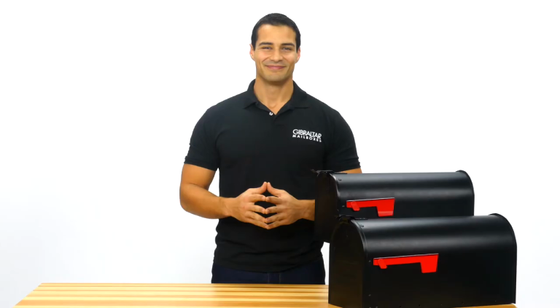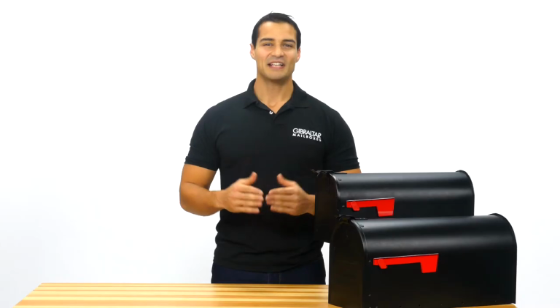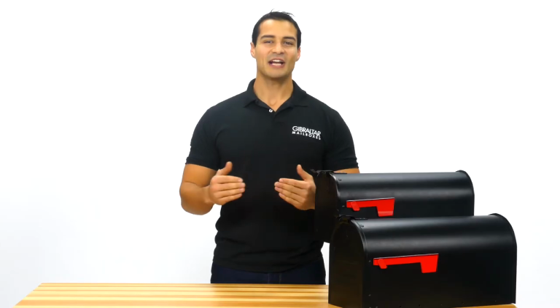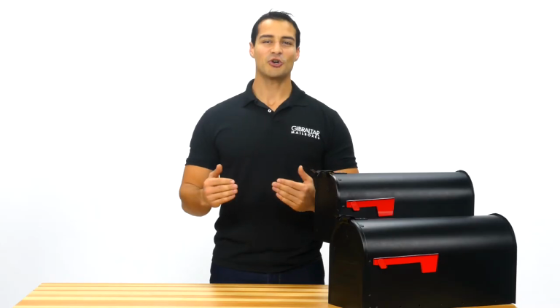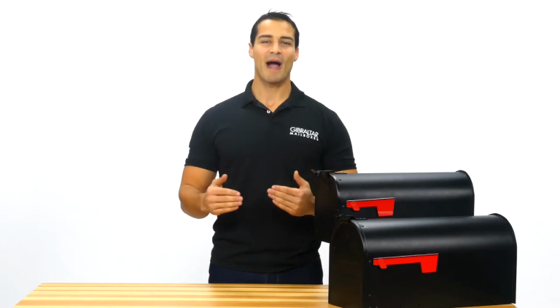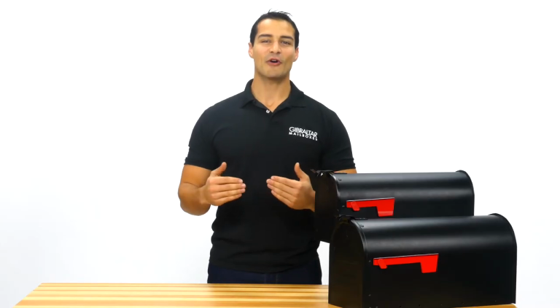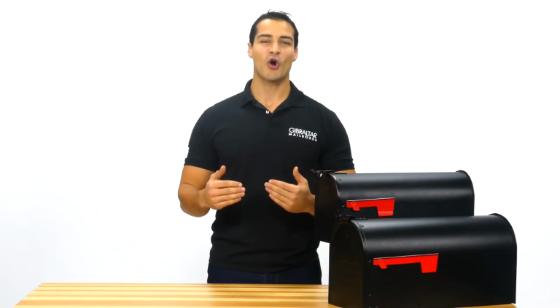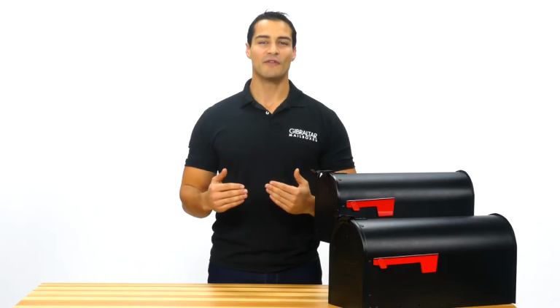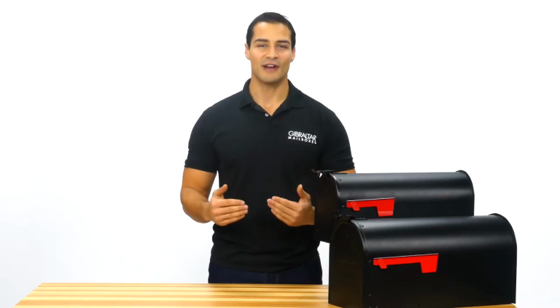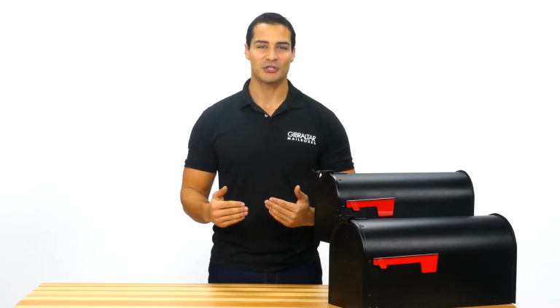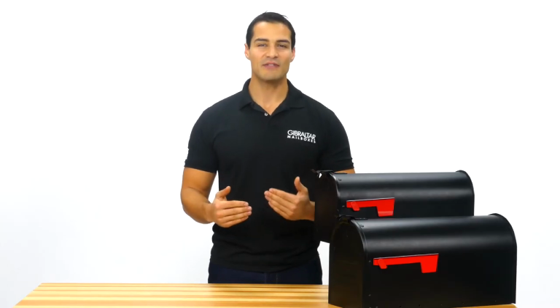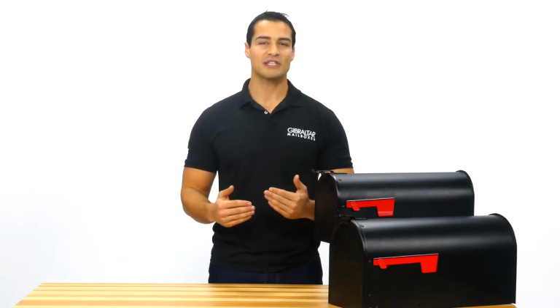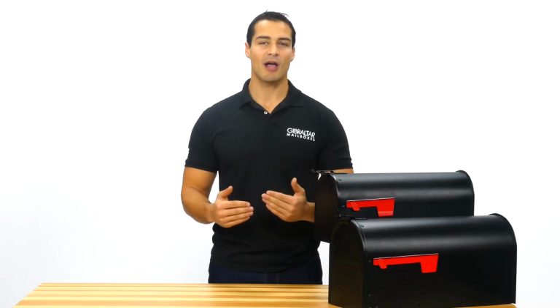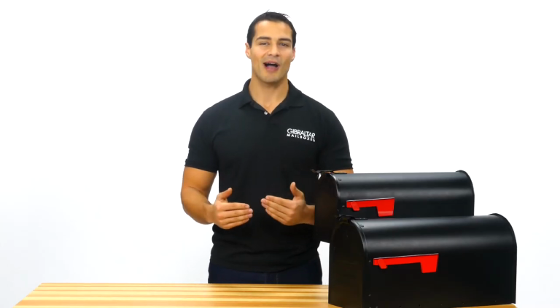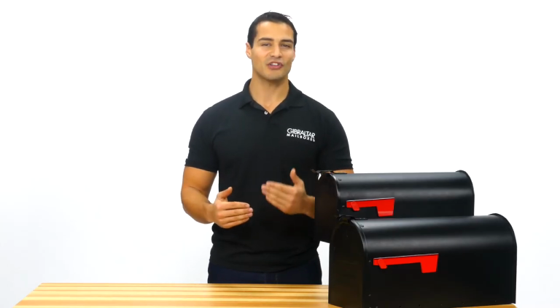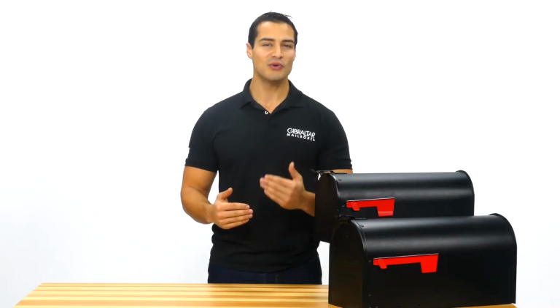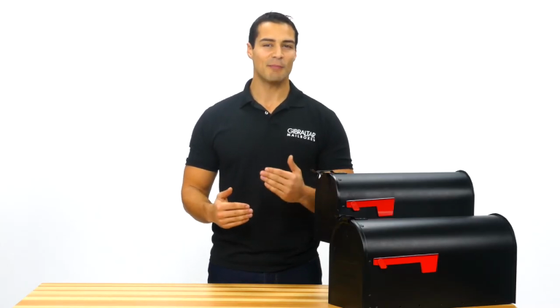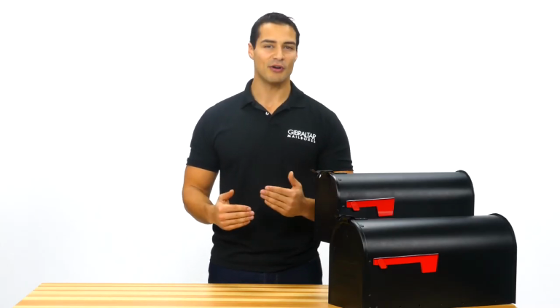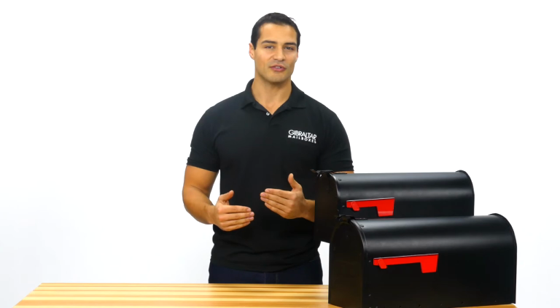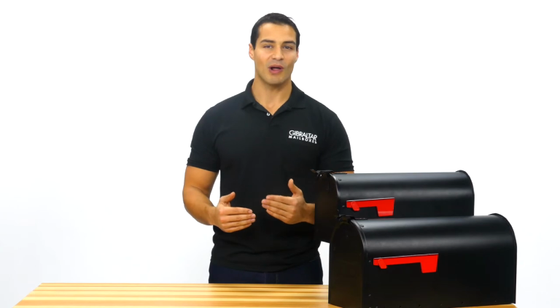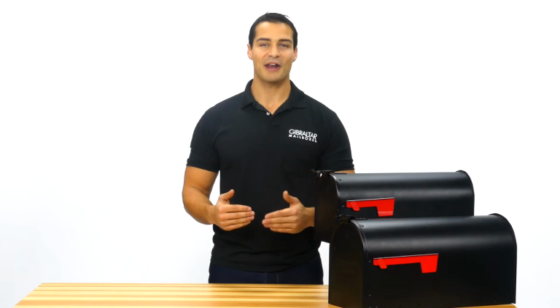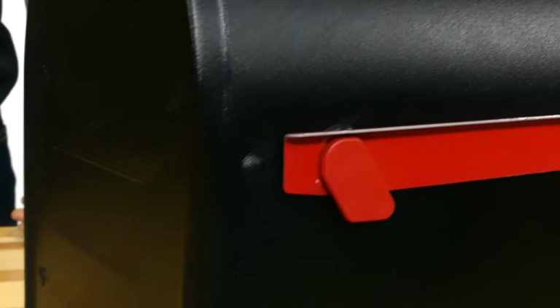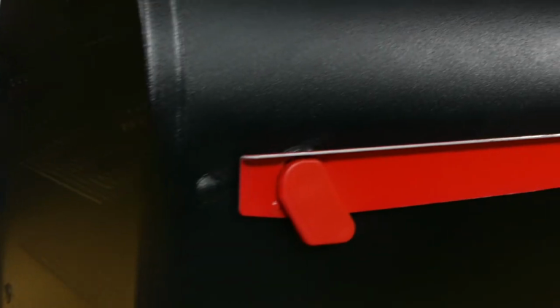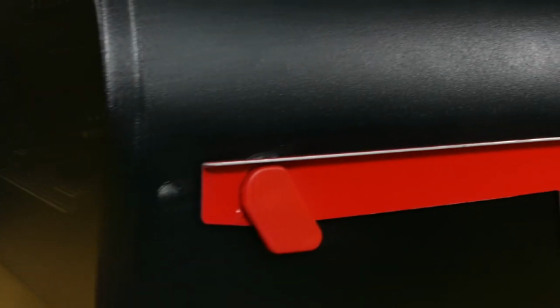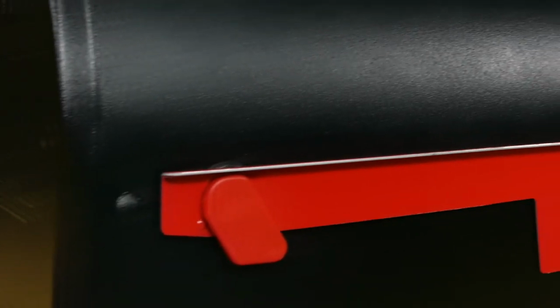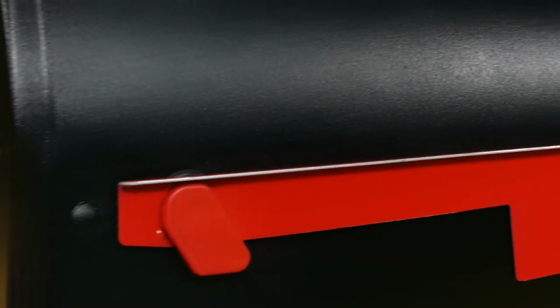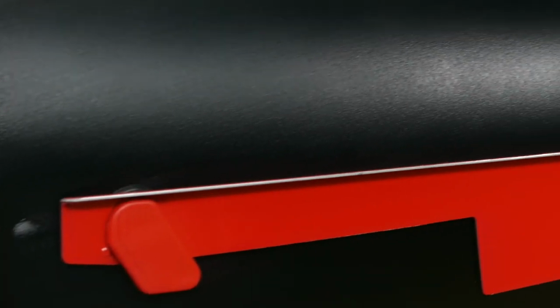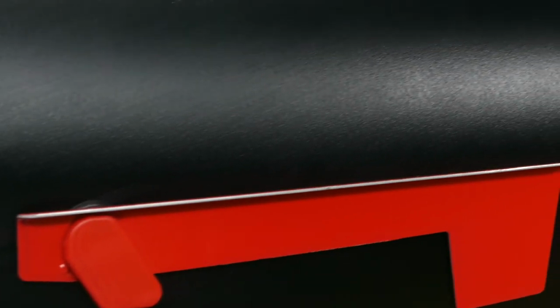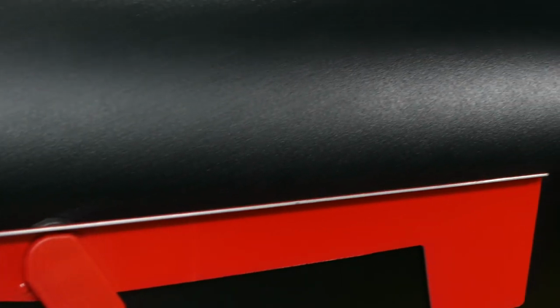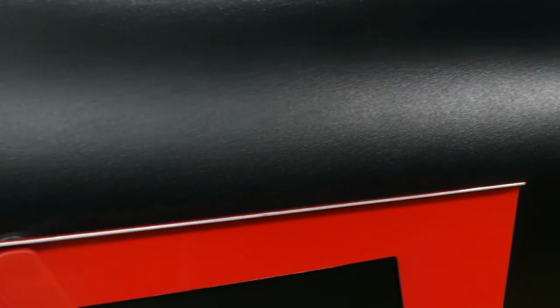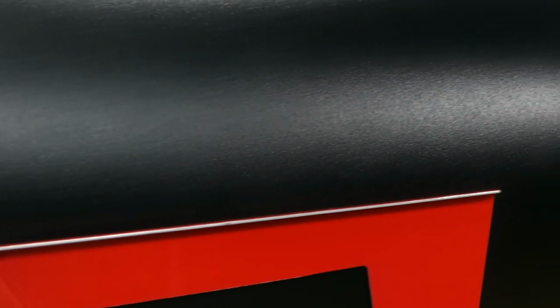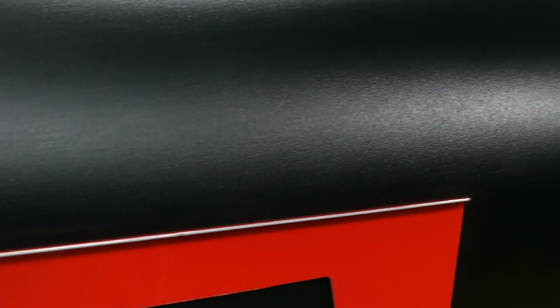A textured, powder-coated finish gives this mailbox a unique appearance while adding protection and comes in a choice of black or white.